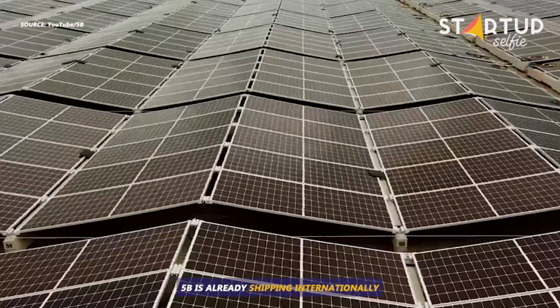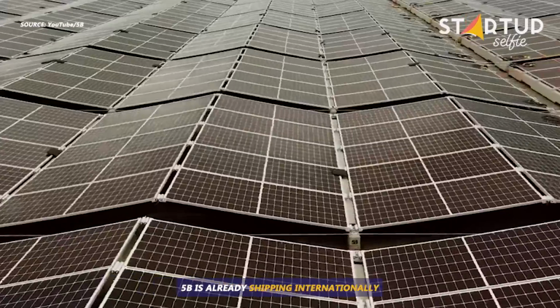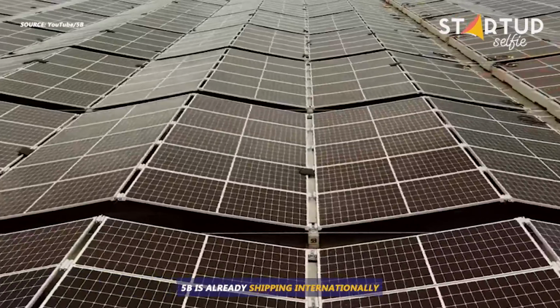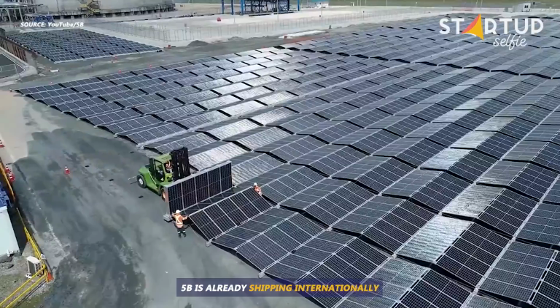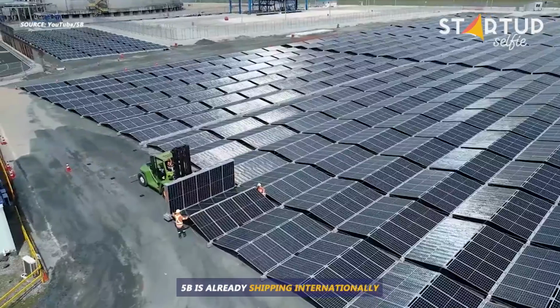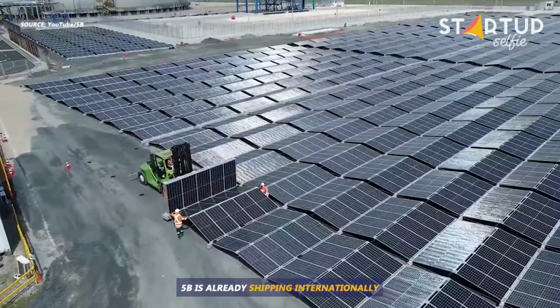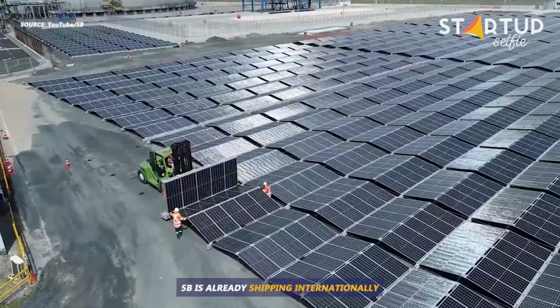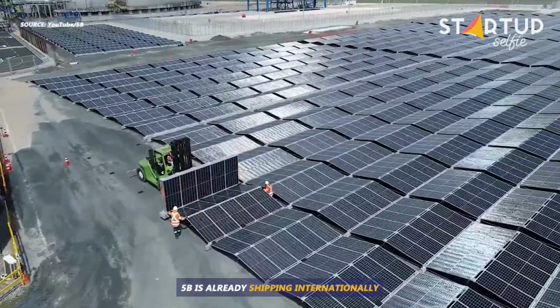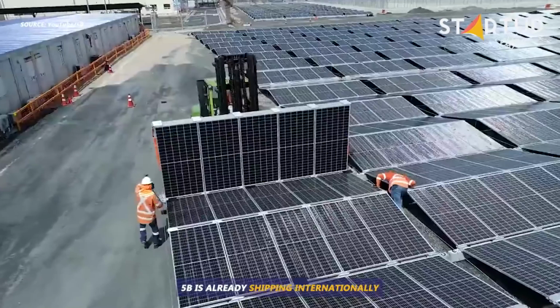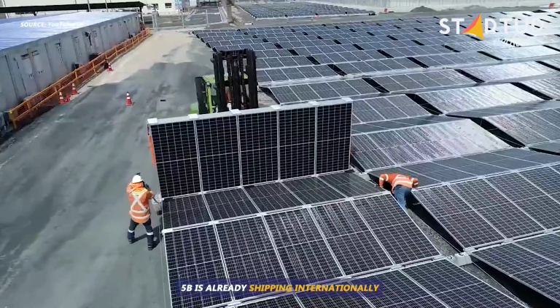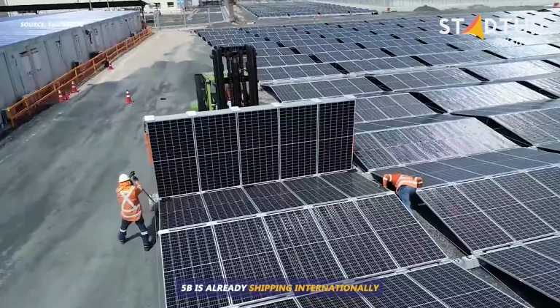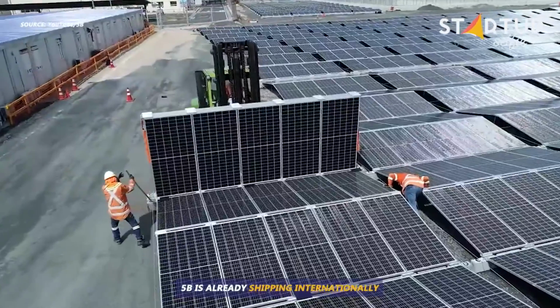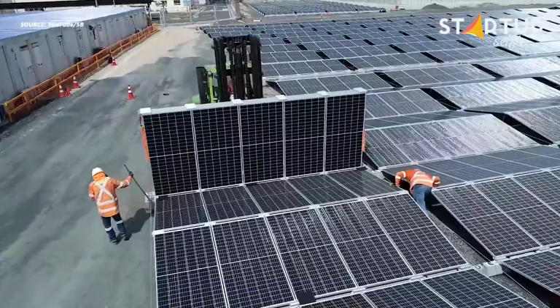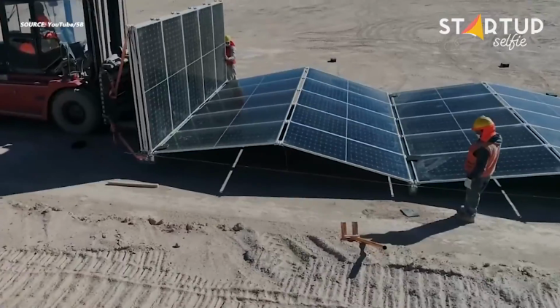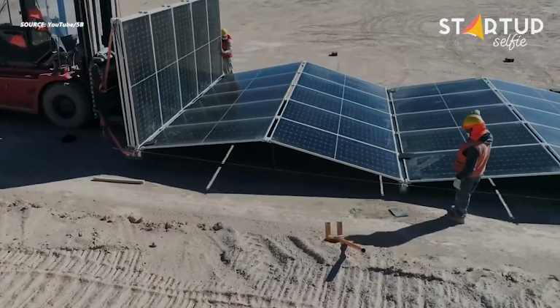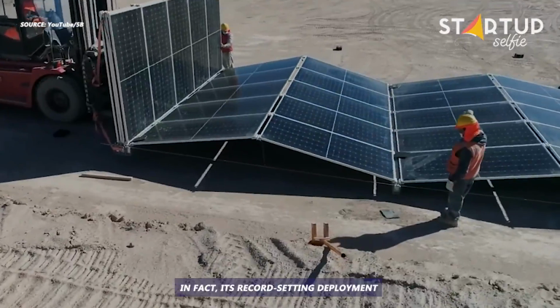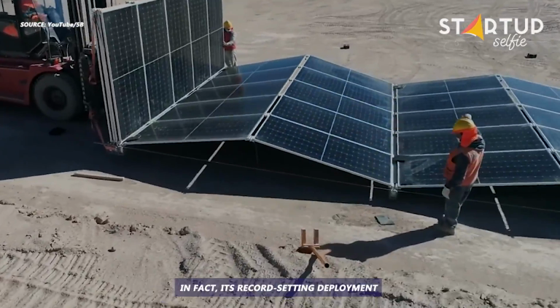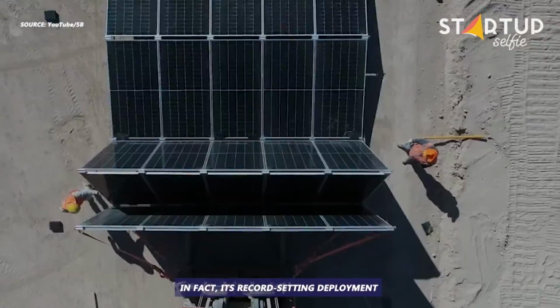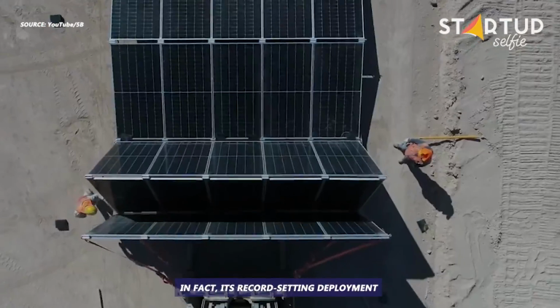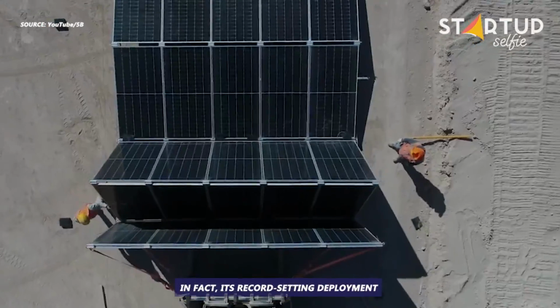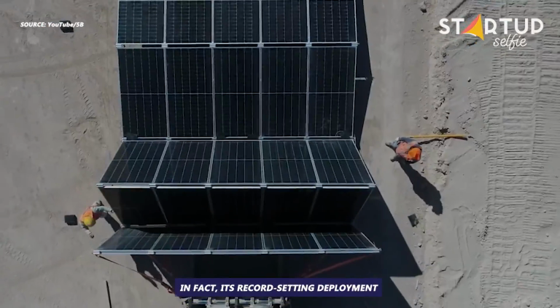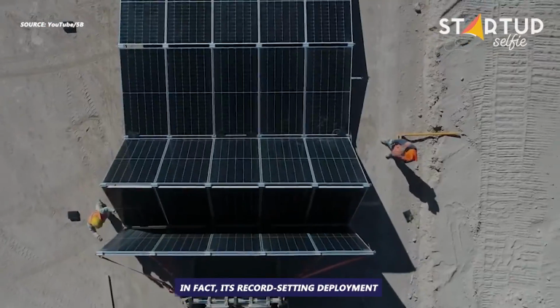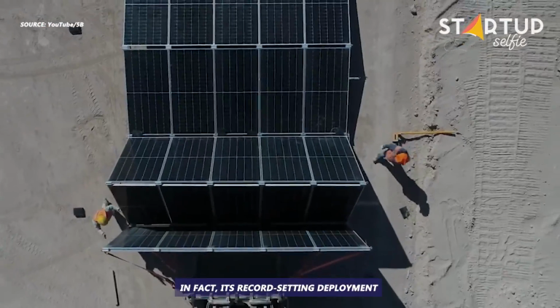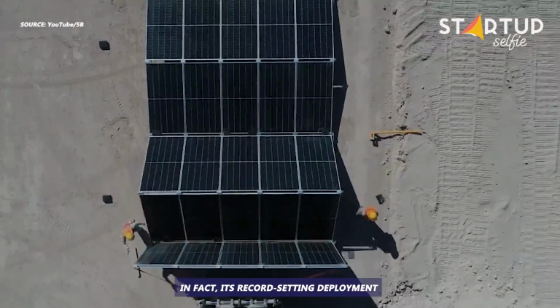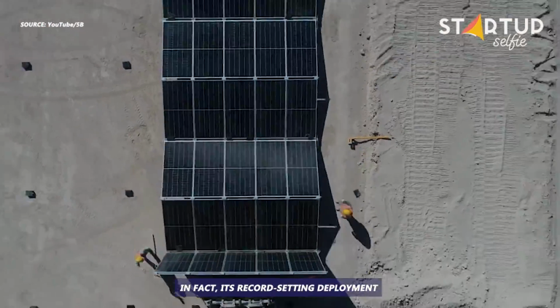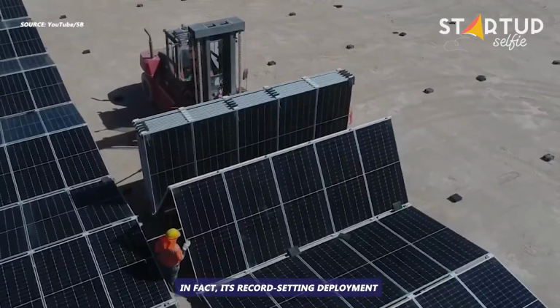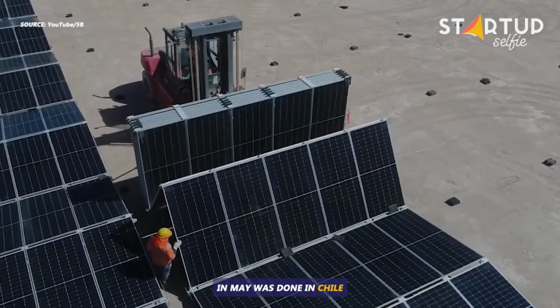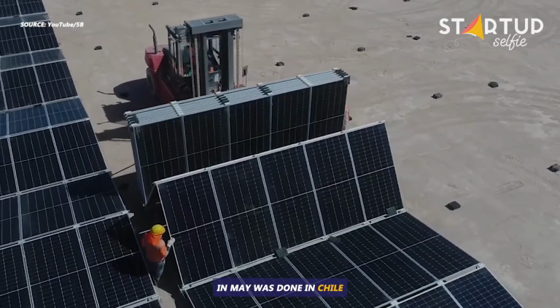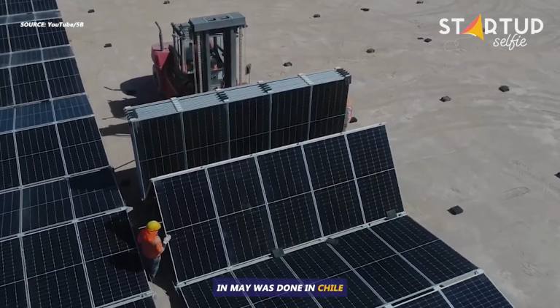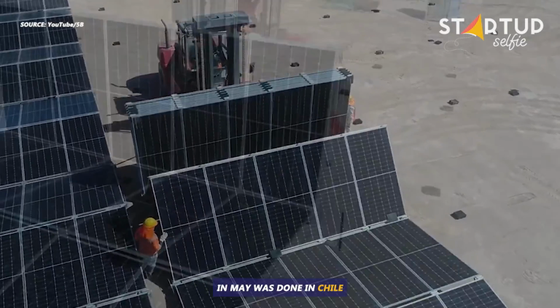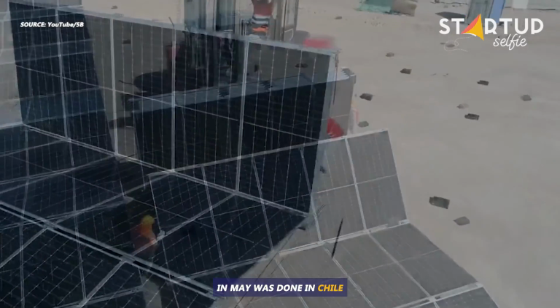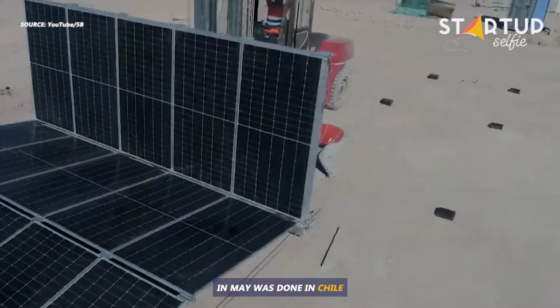5B is already shipping internationally. In fact, its record-setting deployment in May was done in Chile.